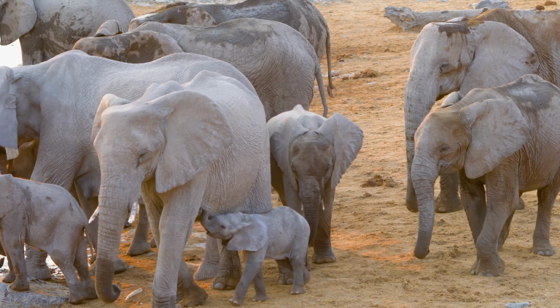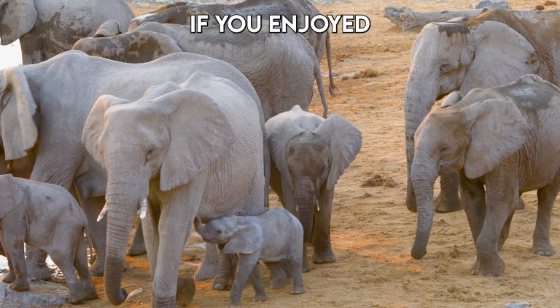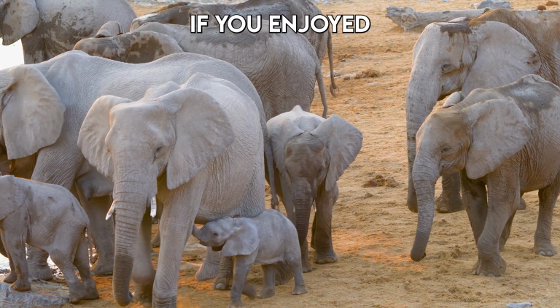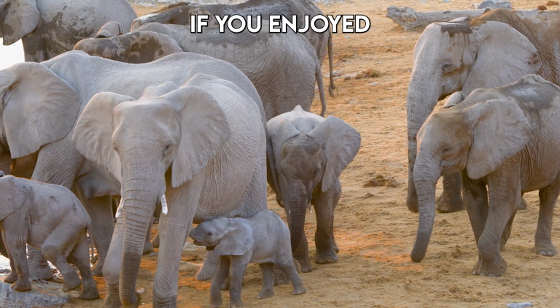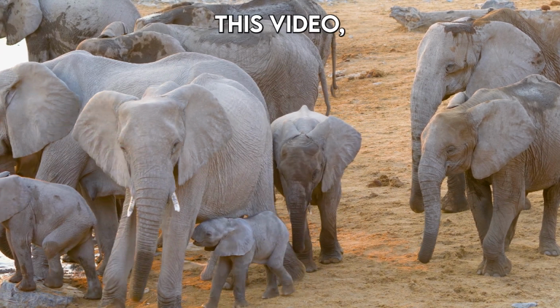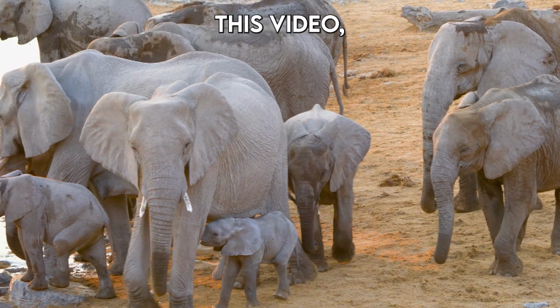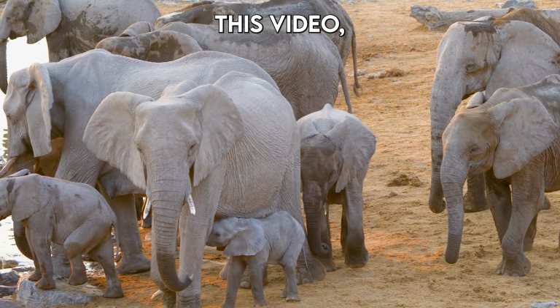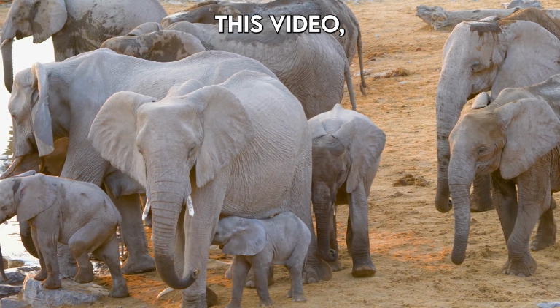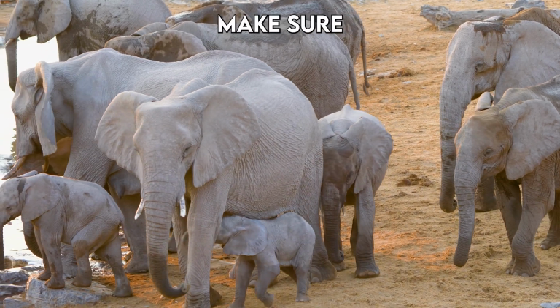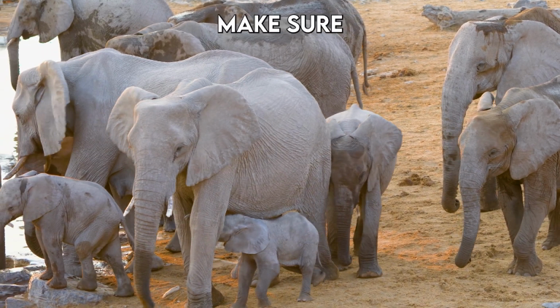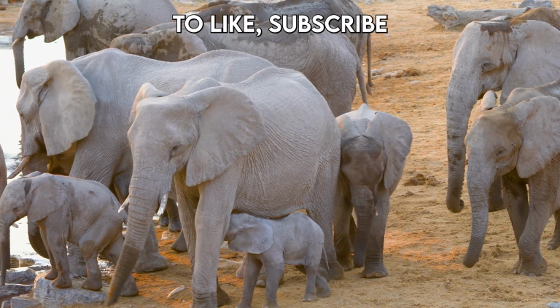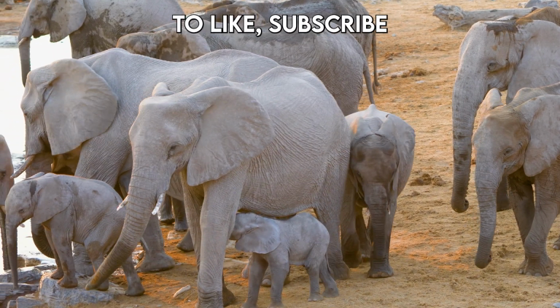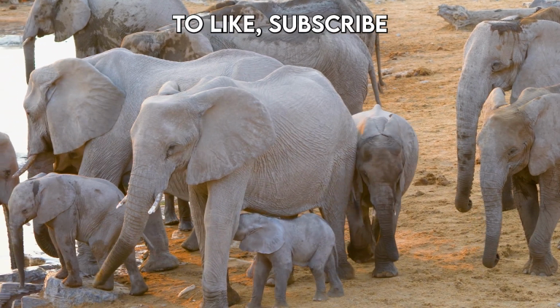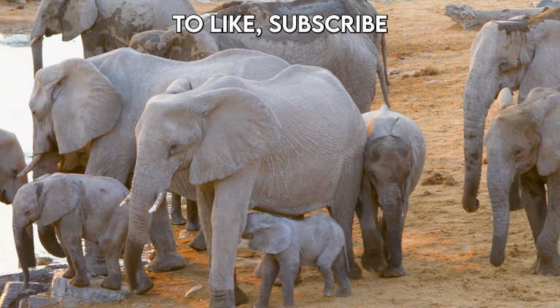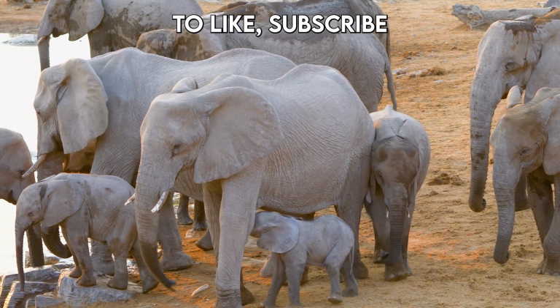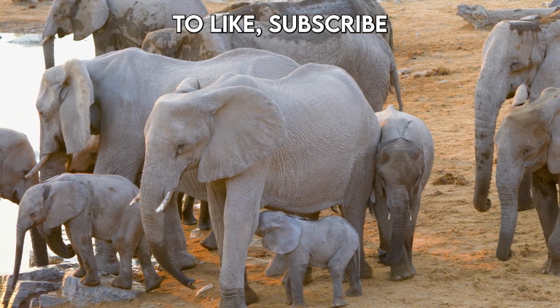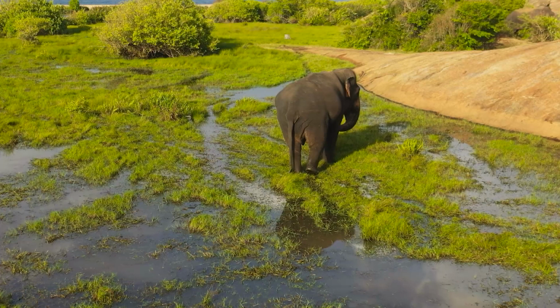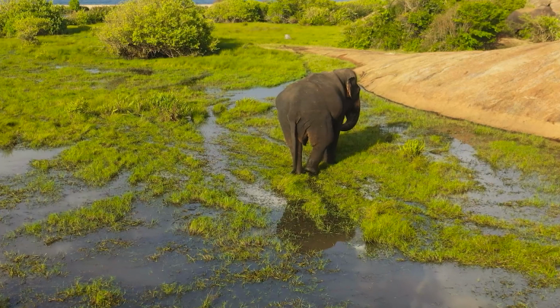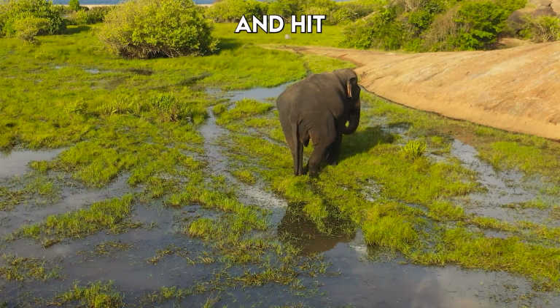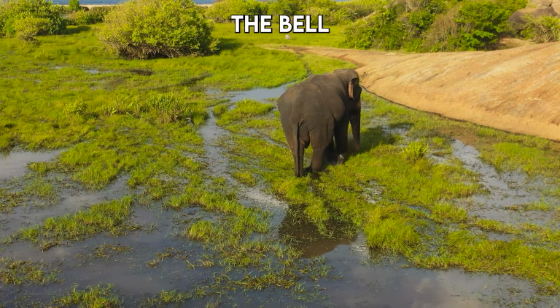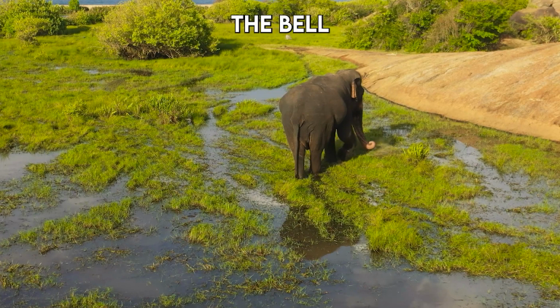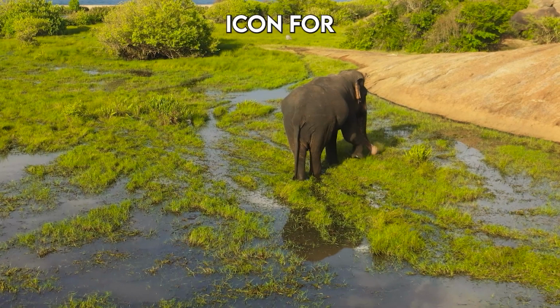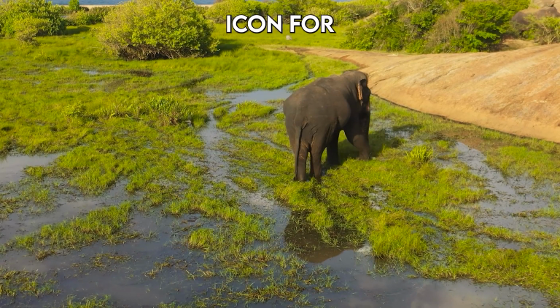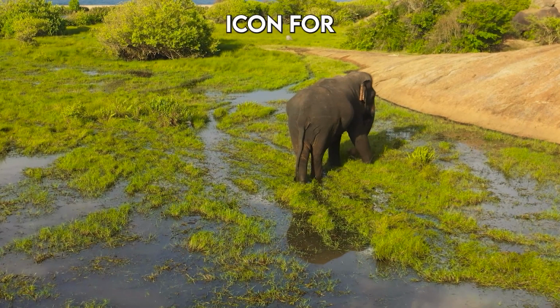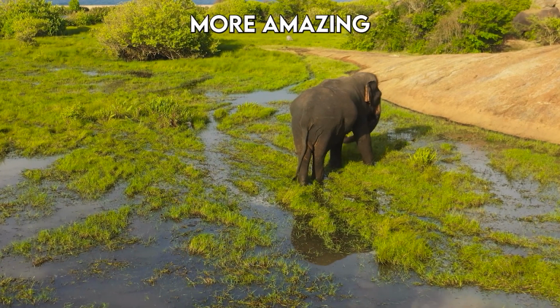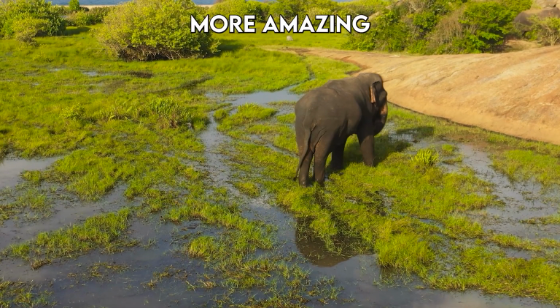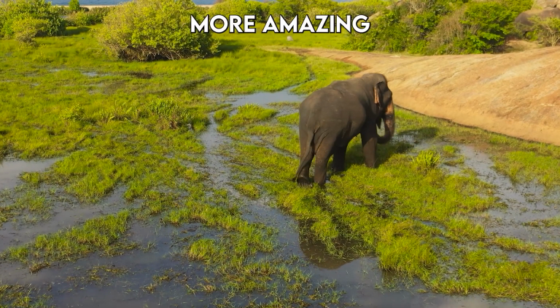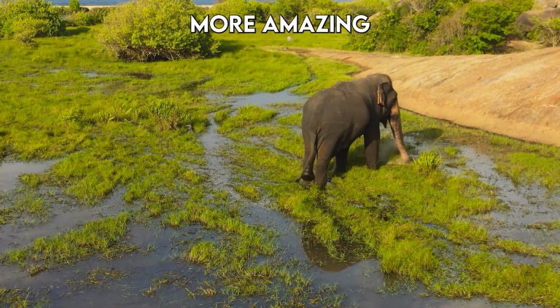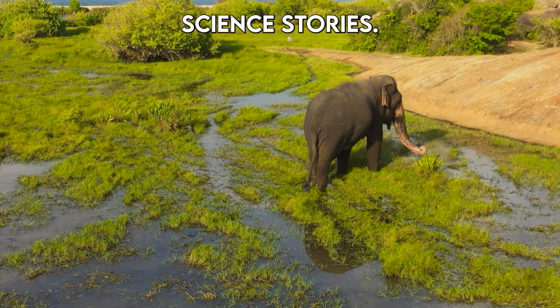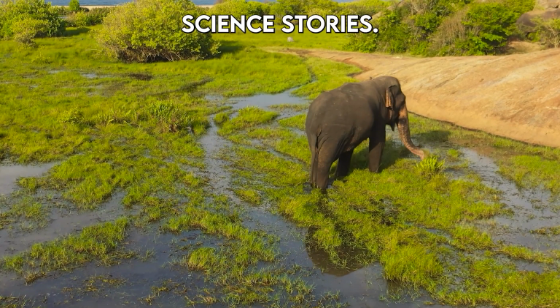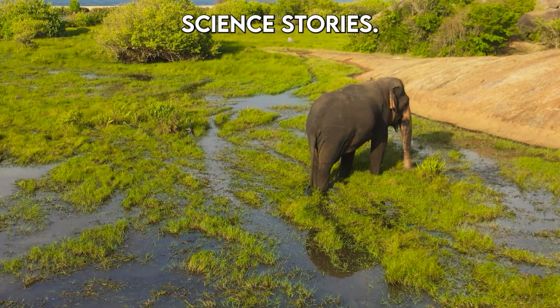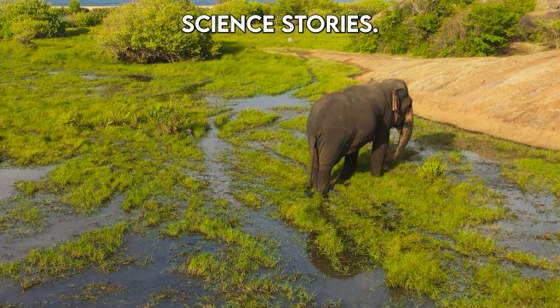If you enjoyed this video, make sure to like, subscribe, and hit the bell icon for more amazing science stories.